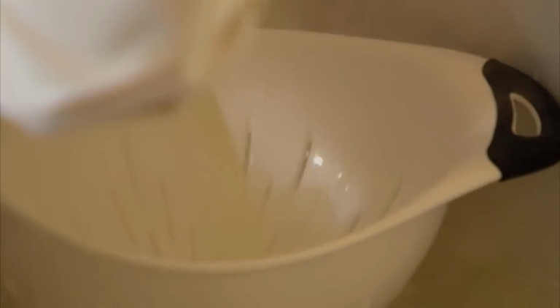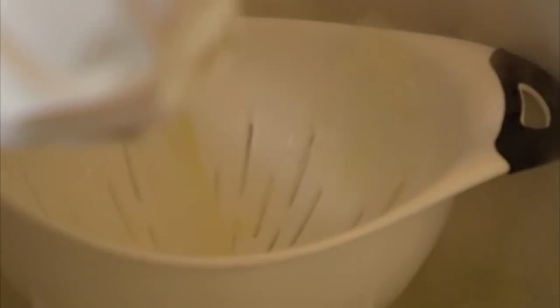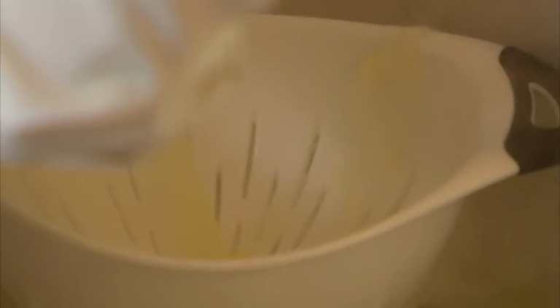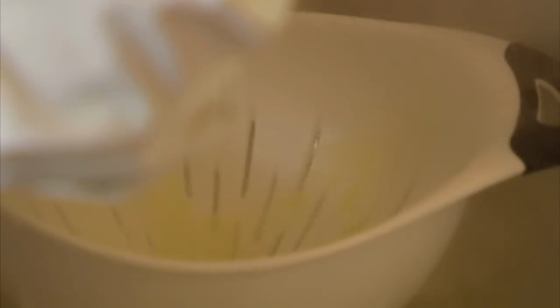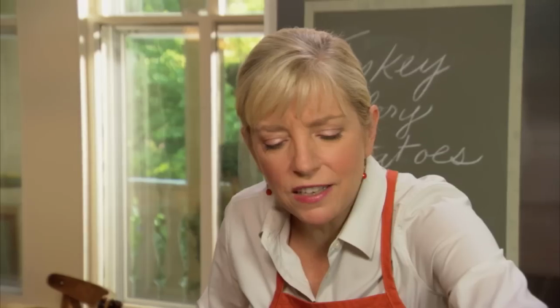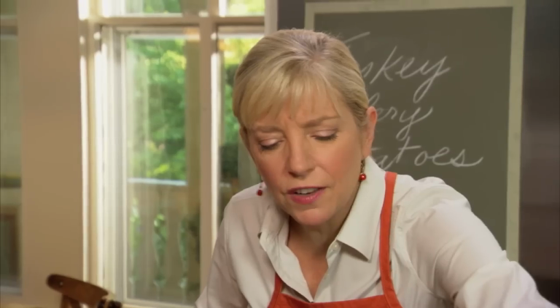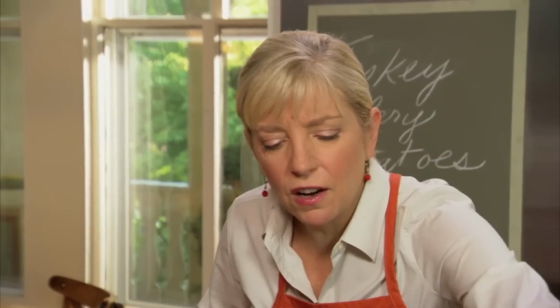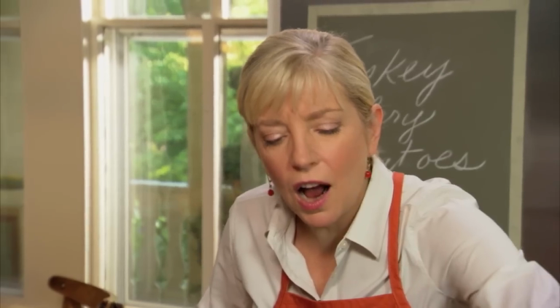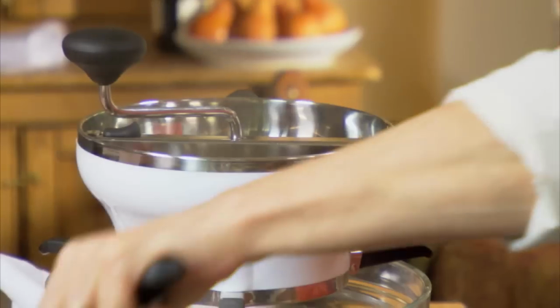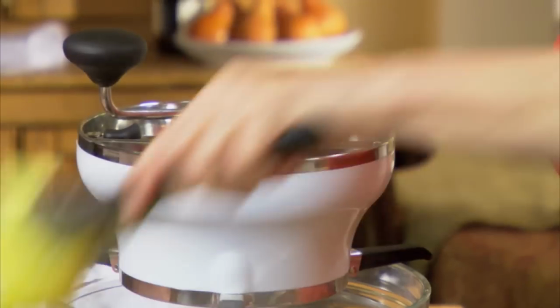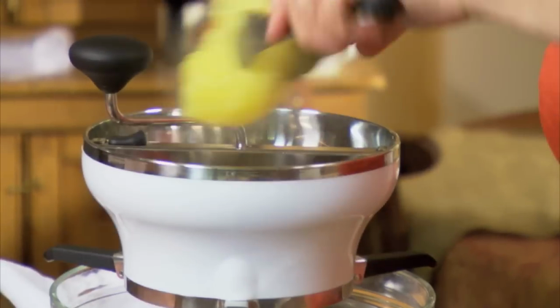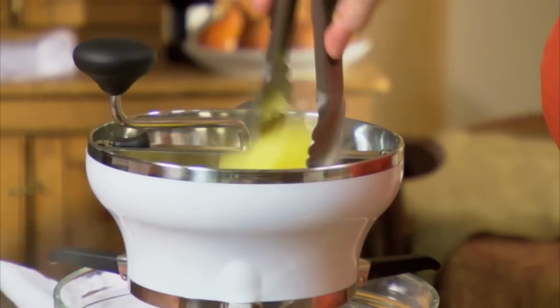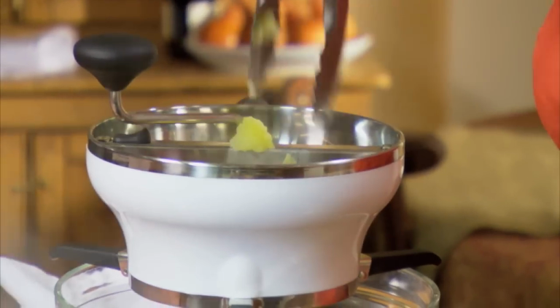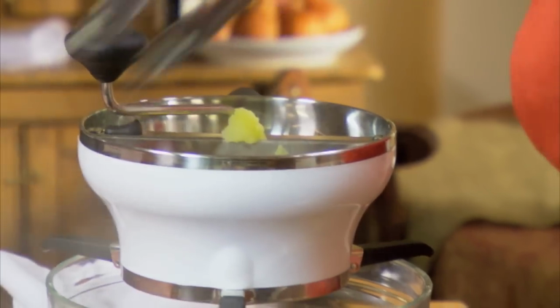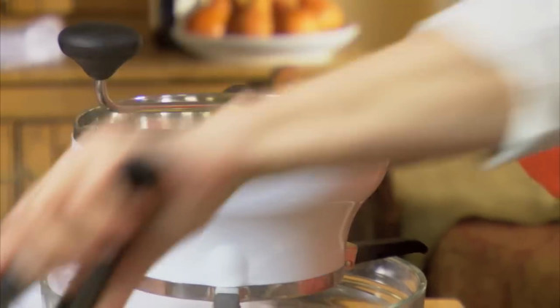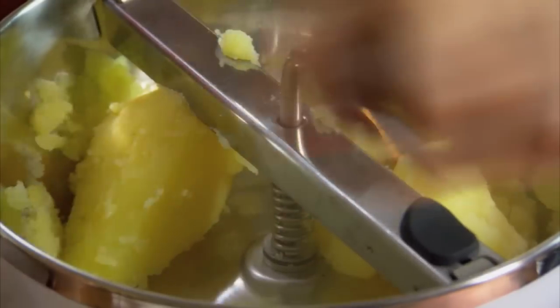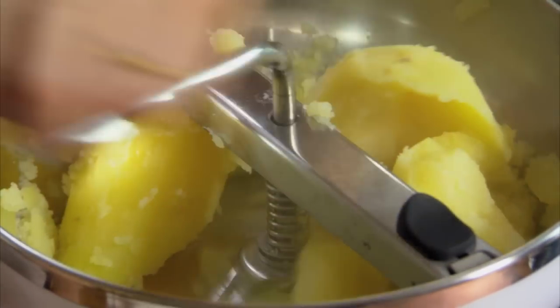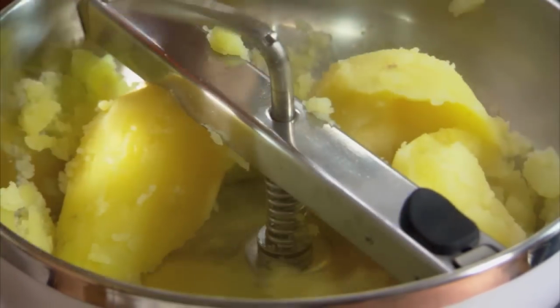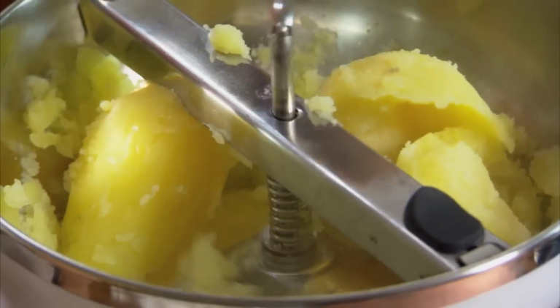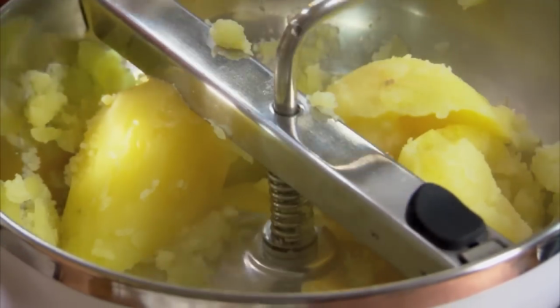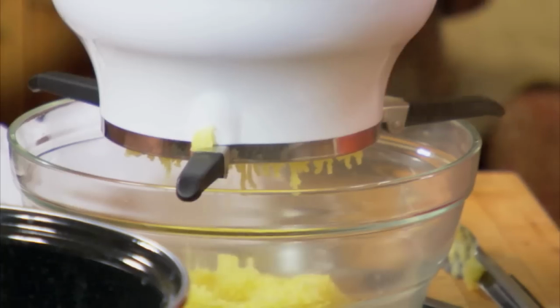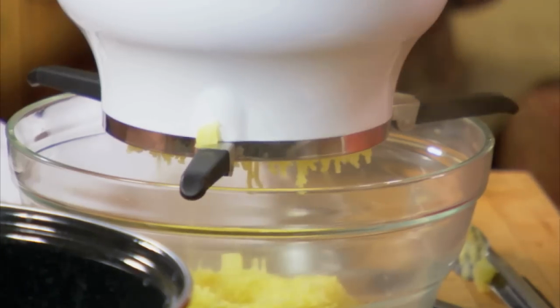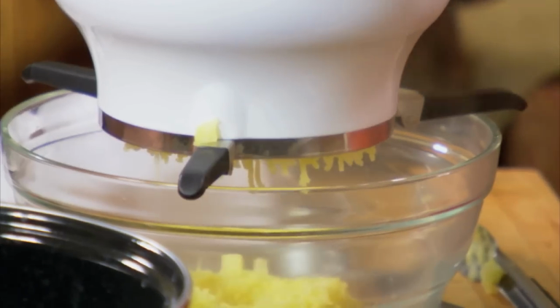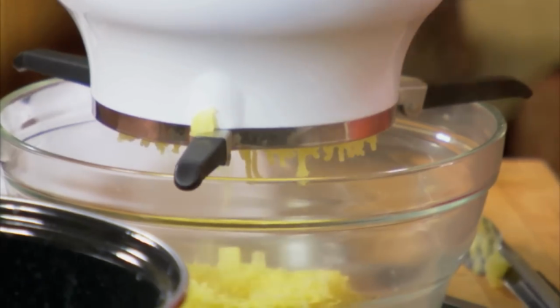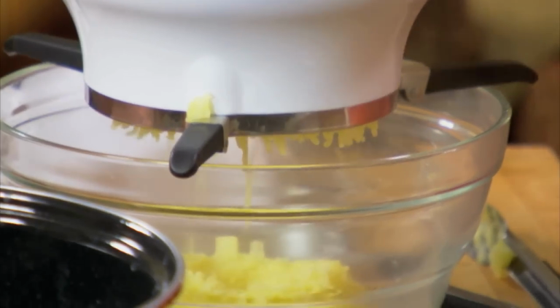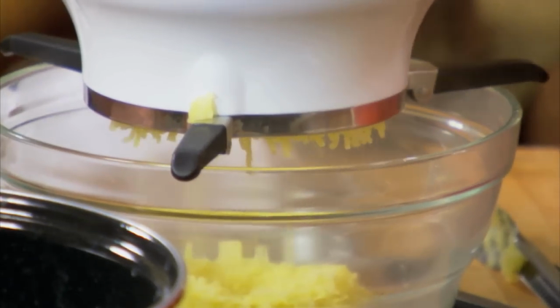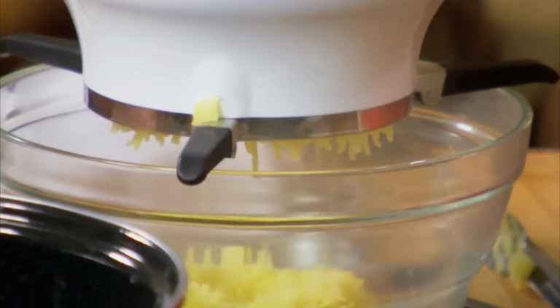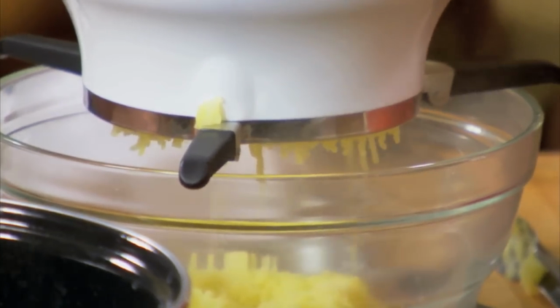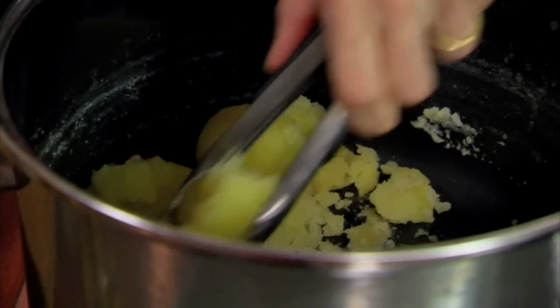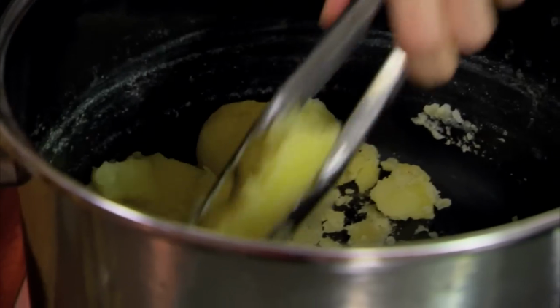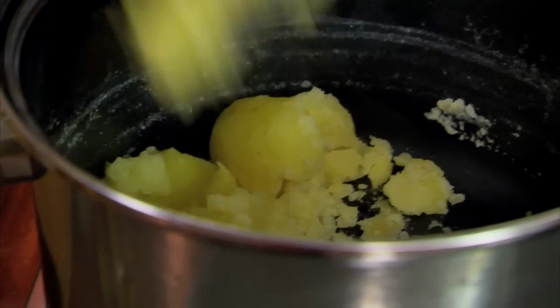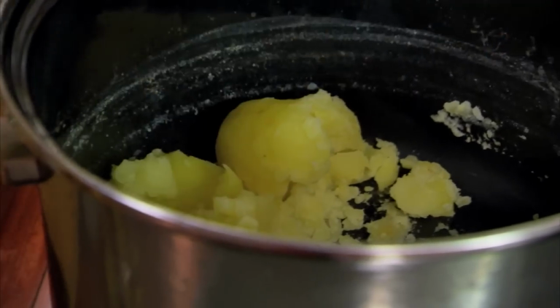You have many different options to mash the potatoes. One is what we're using here, which is a food mill.